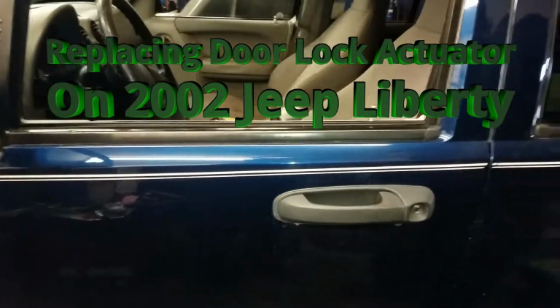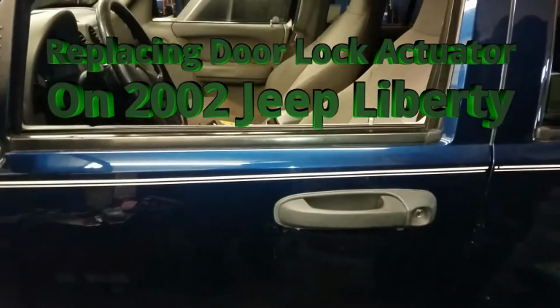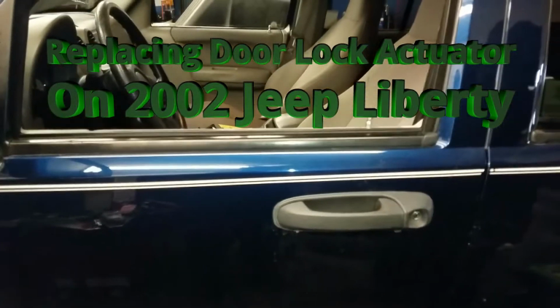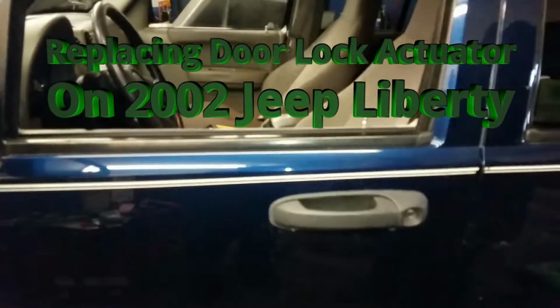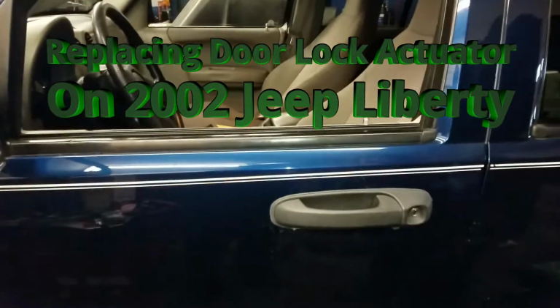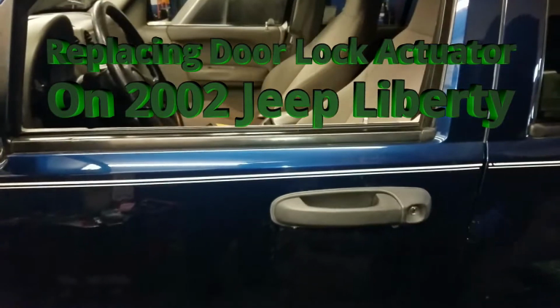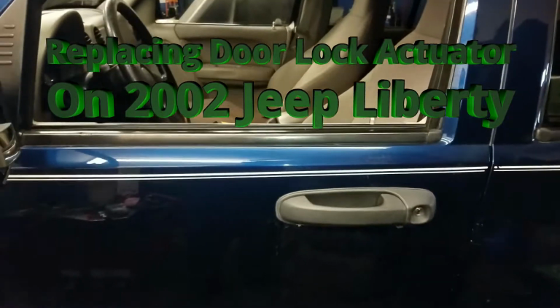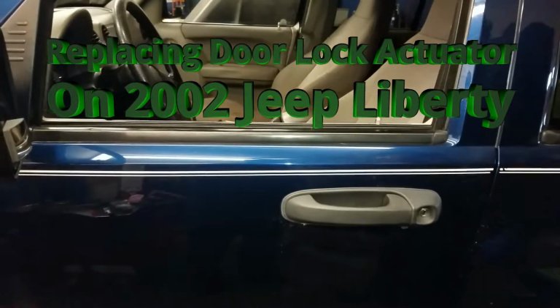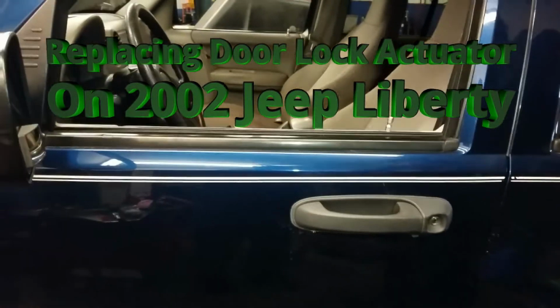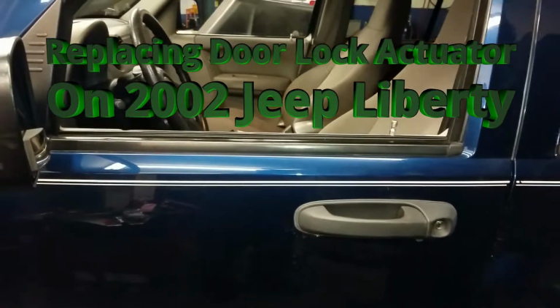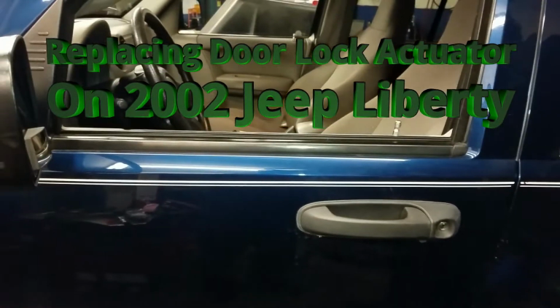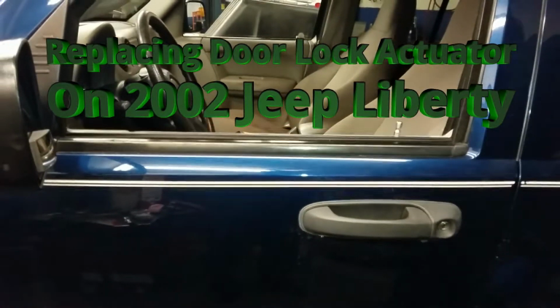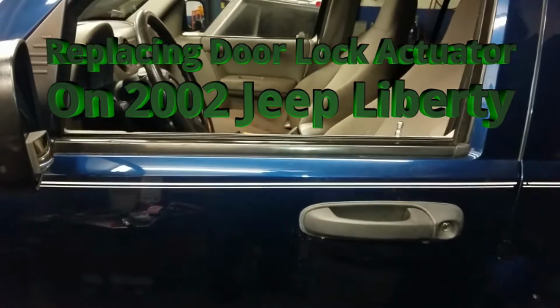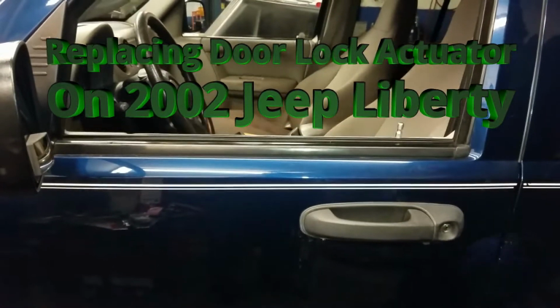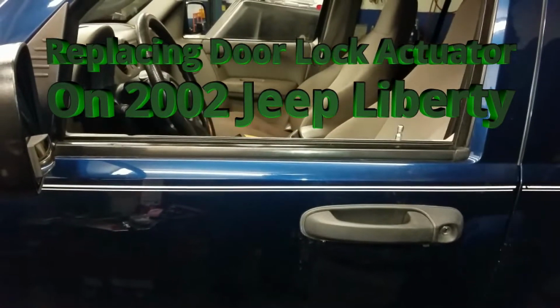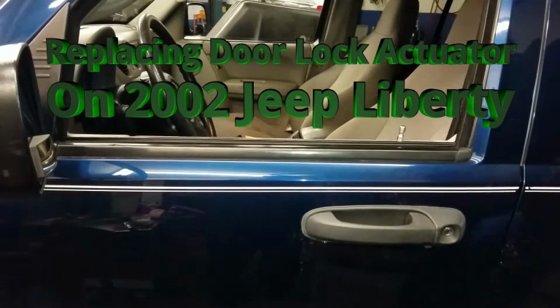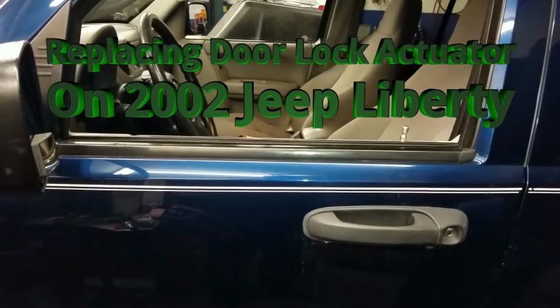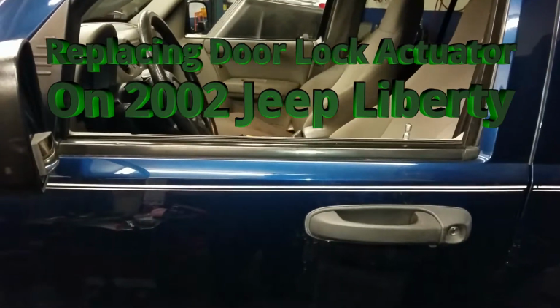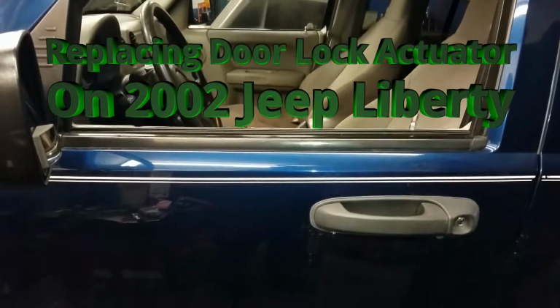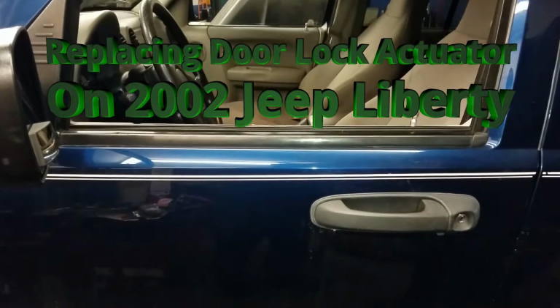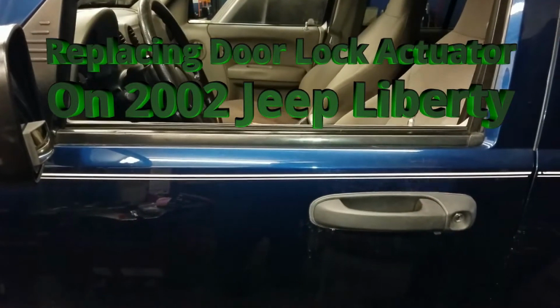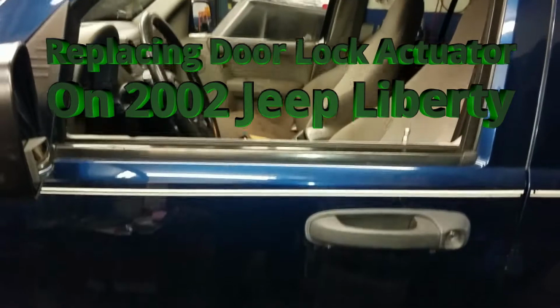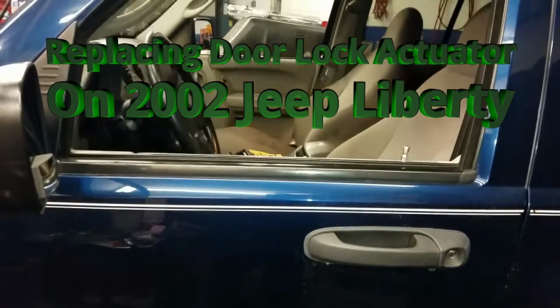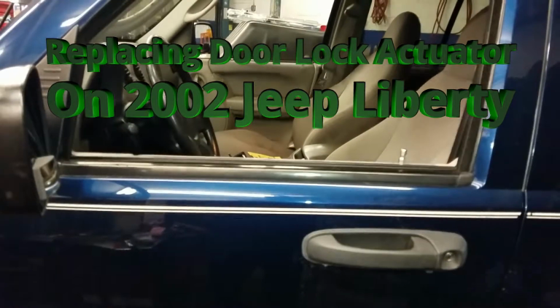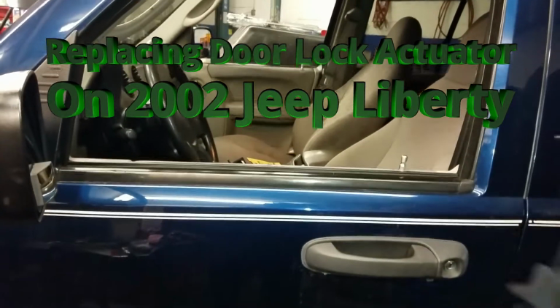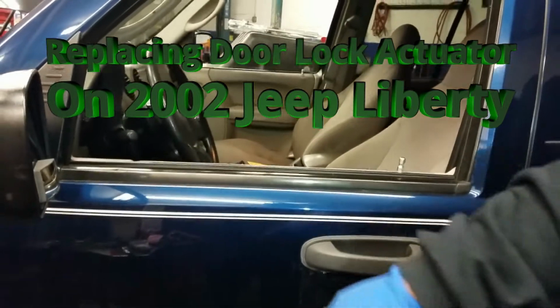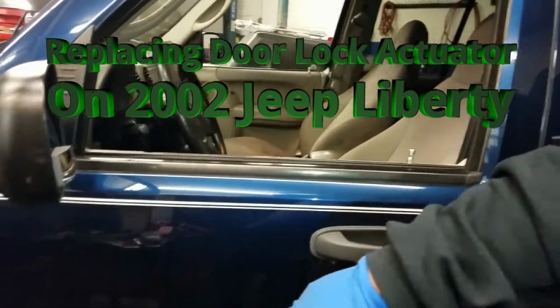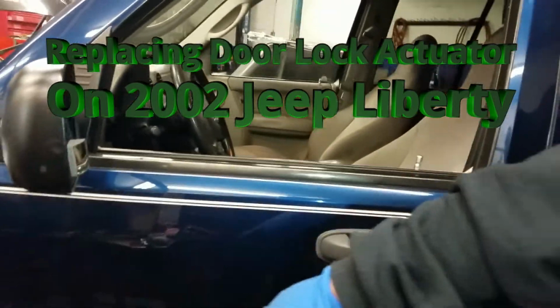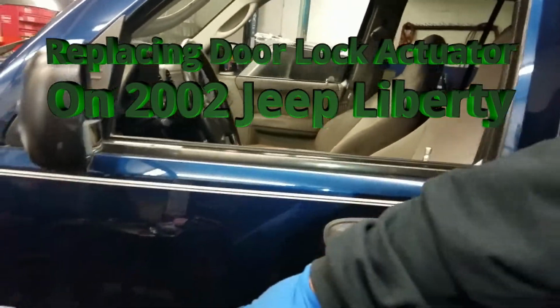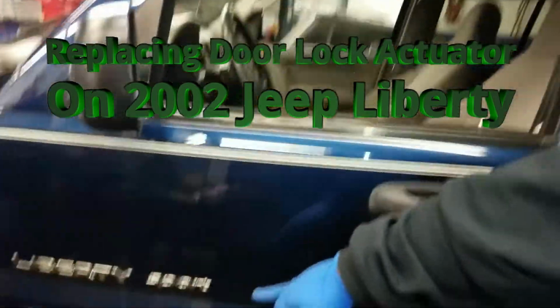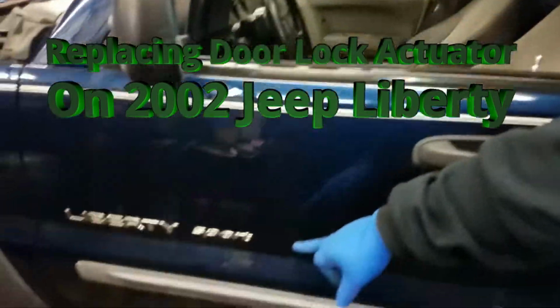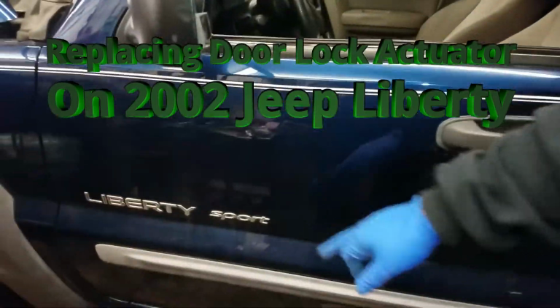Welcome to another episode of Mechanics on Duty. Today we have a Jeep Liberty 2002 Sport.